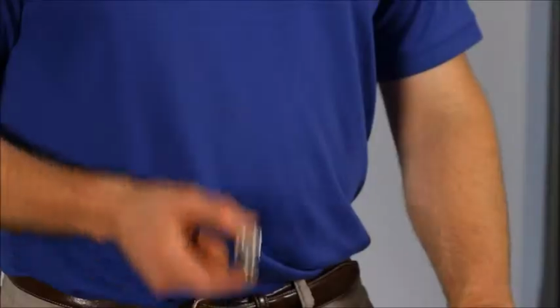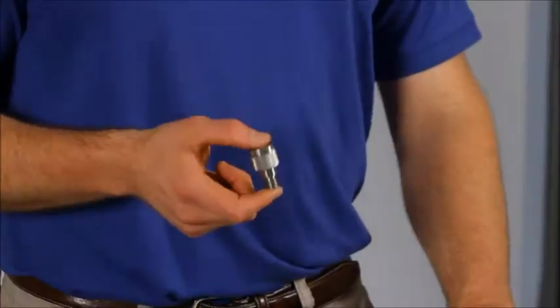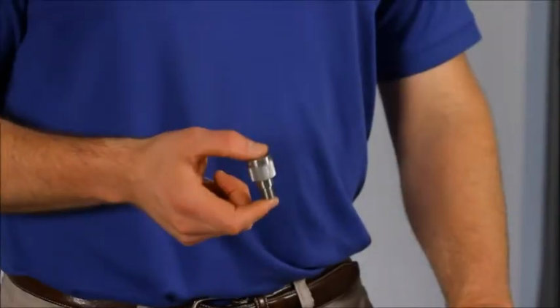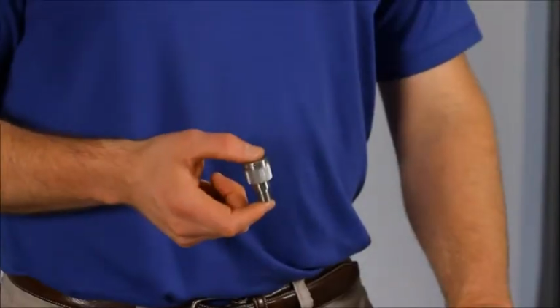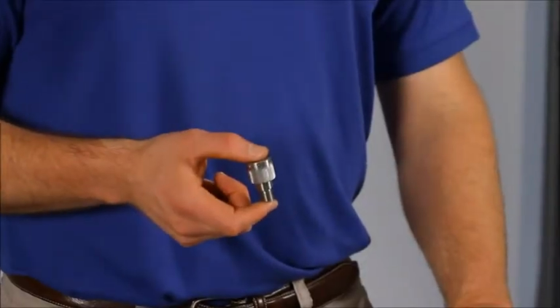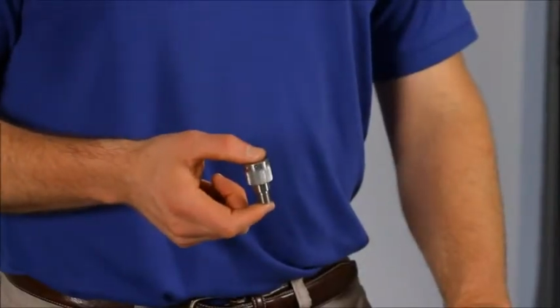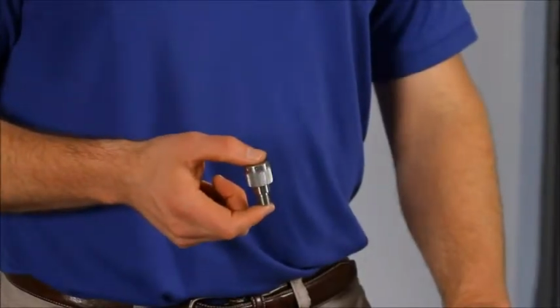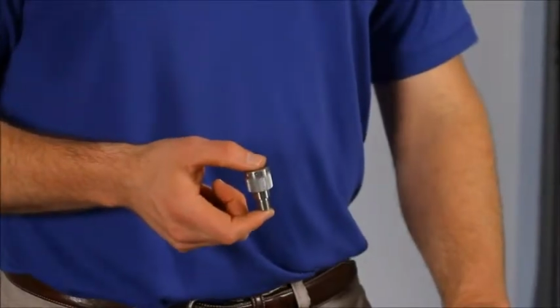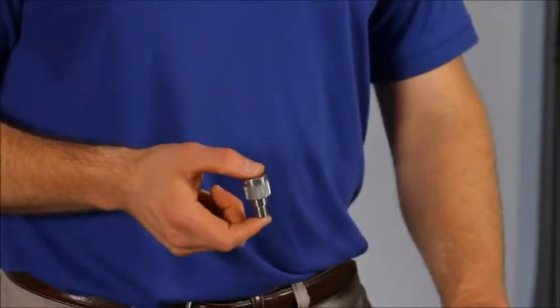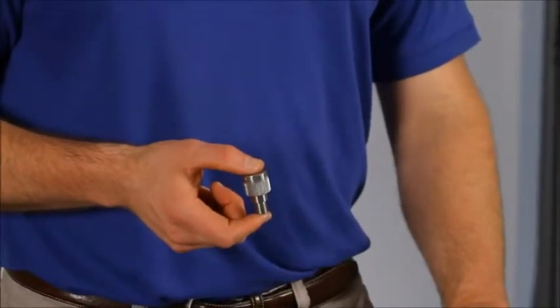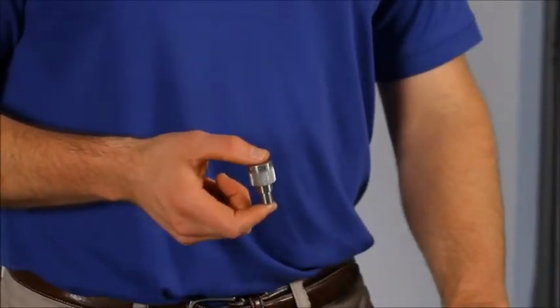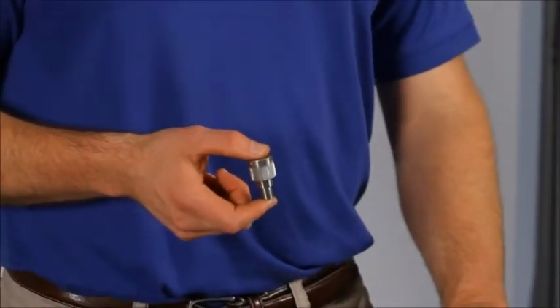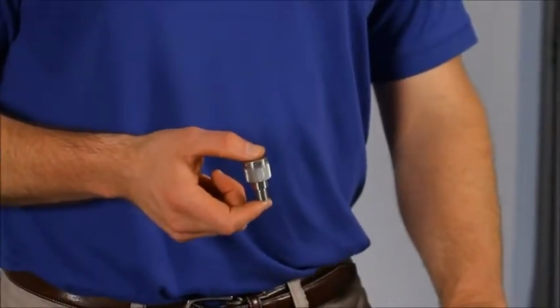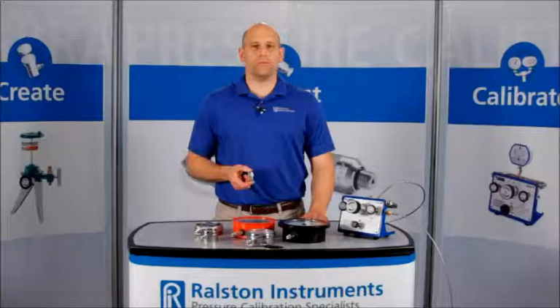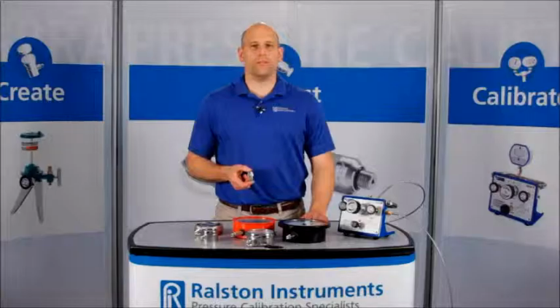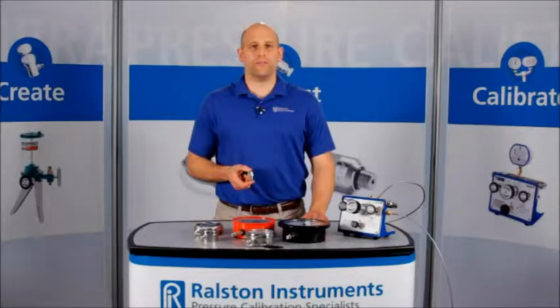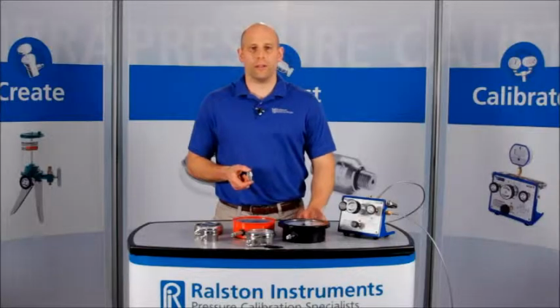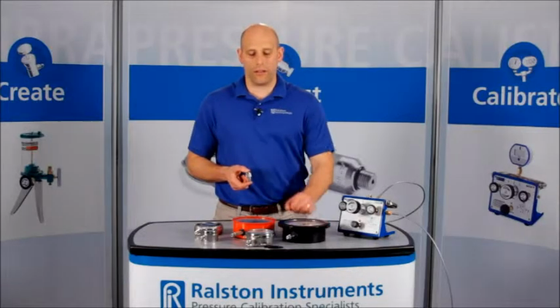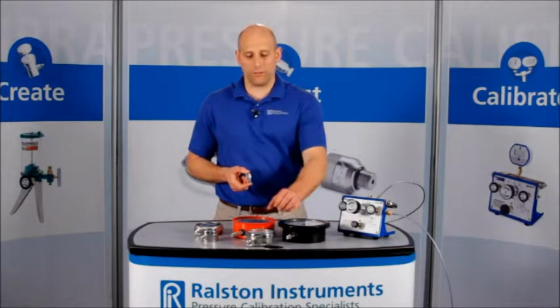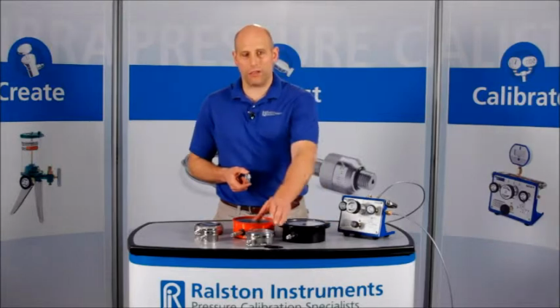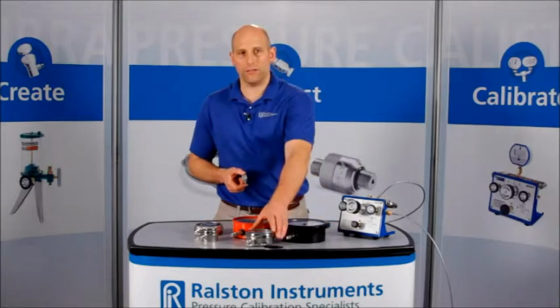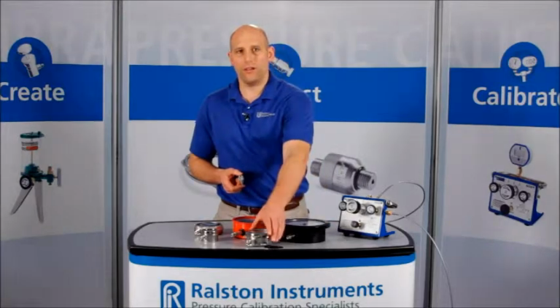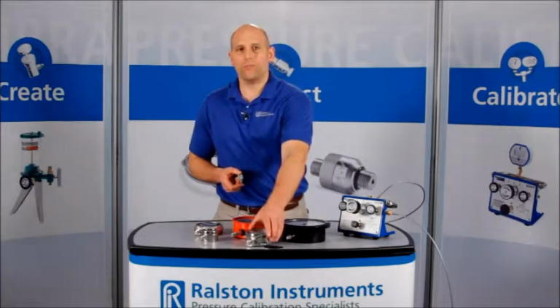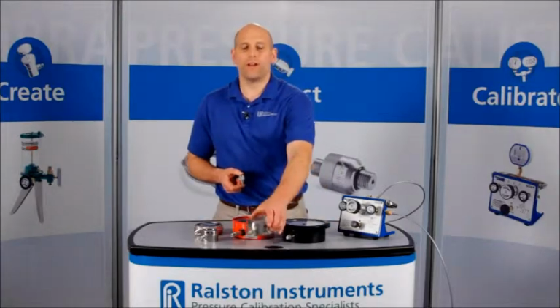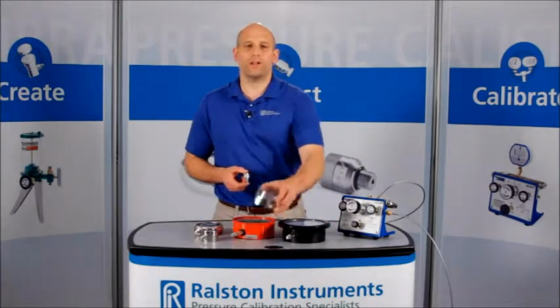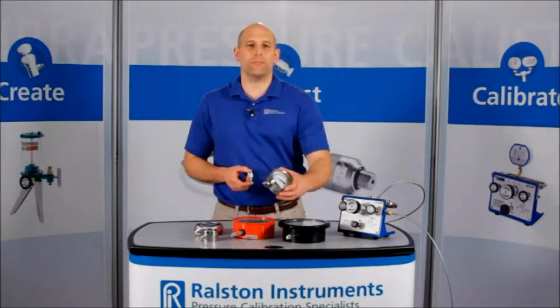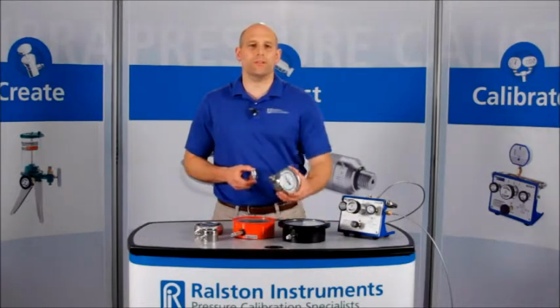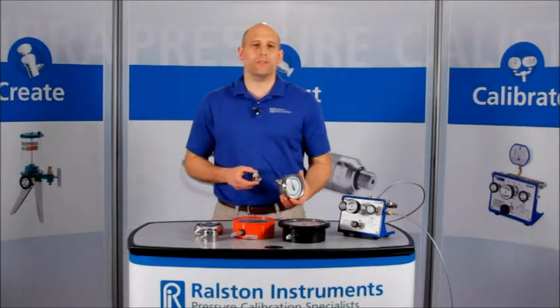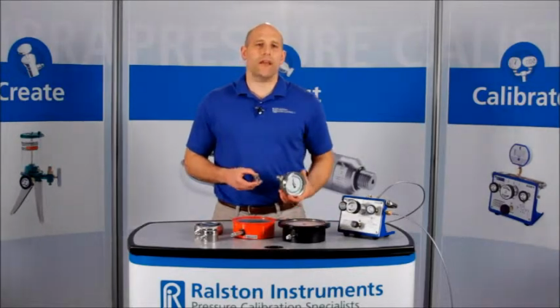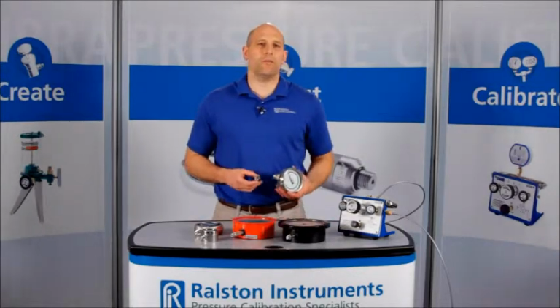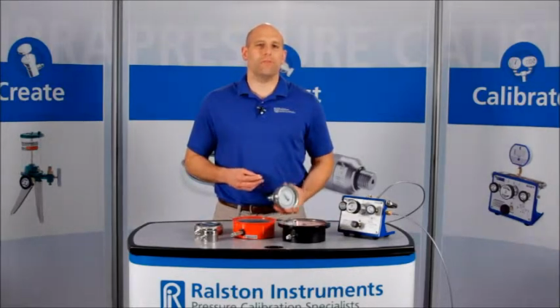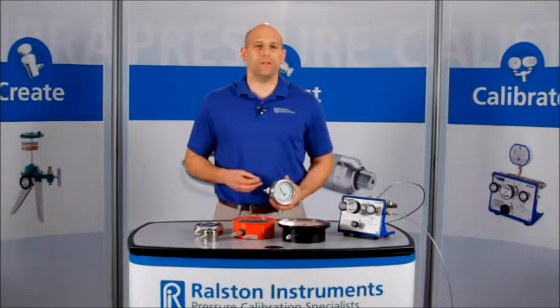These fittings are great for connecting to multiple devices under test with different thread types and sizes for faster calibrations in the lab or in the field.